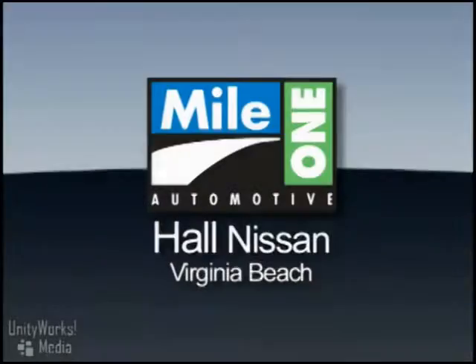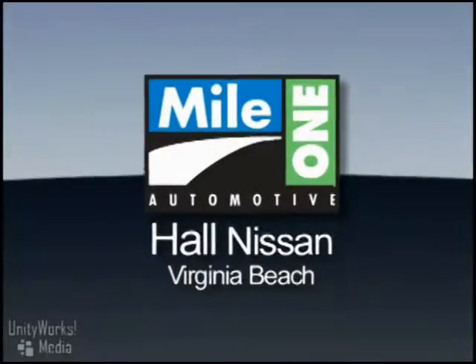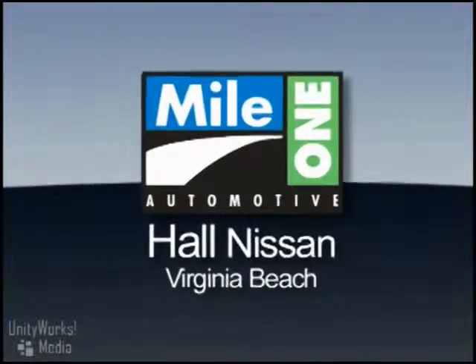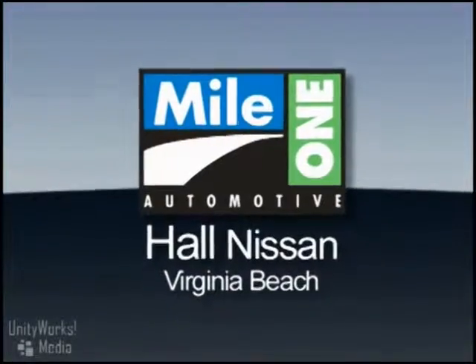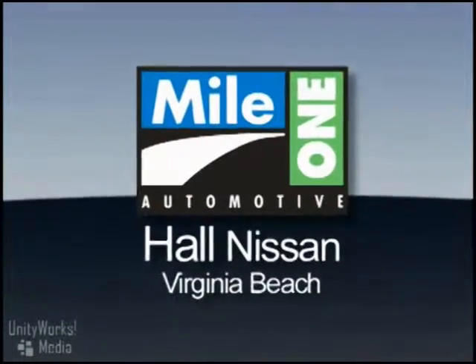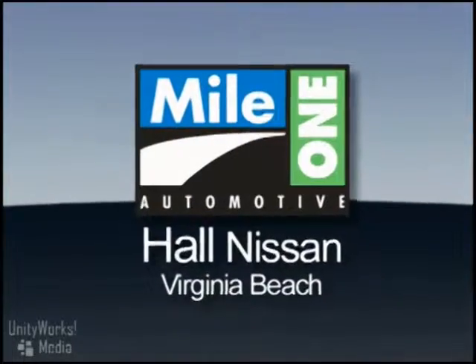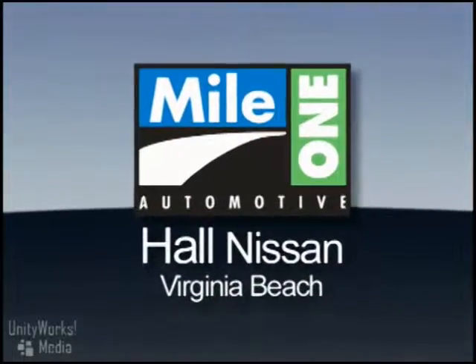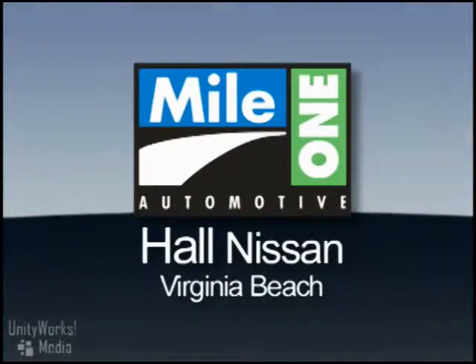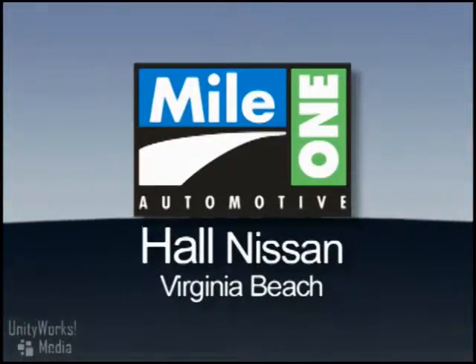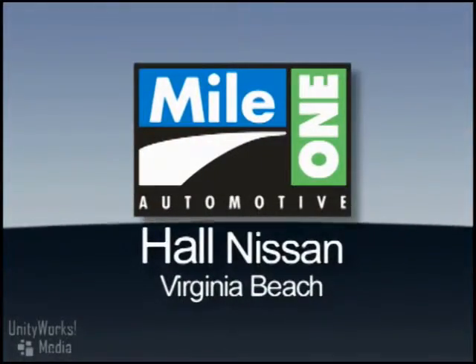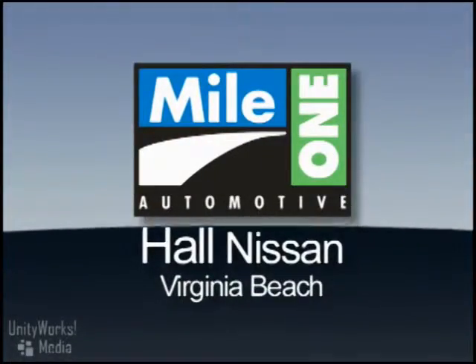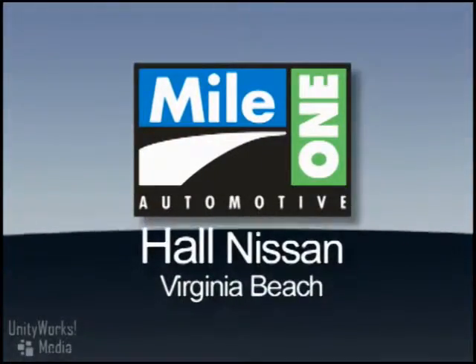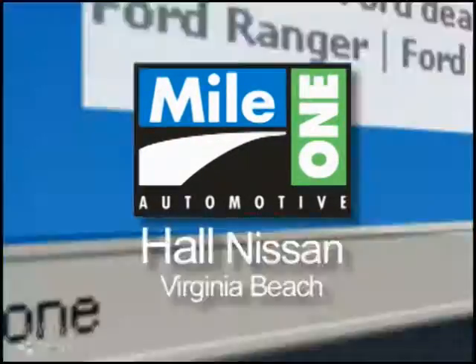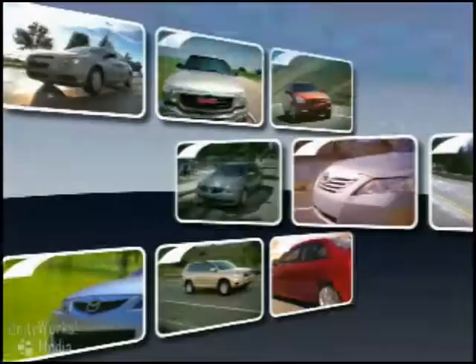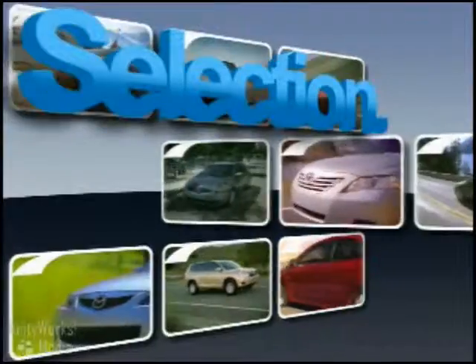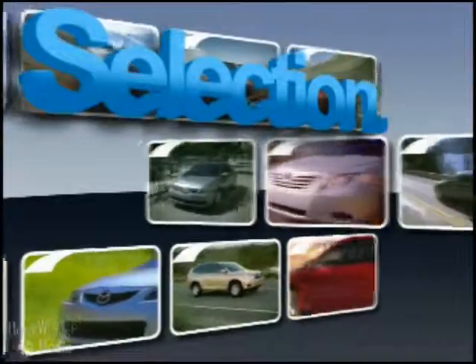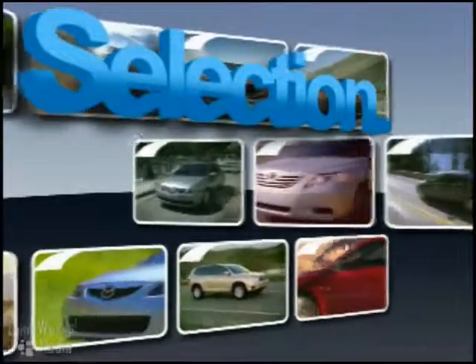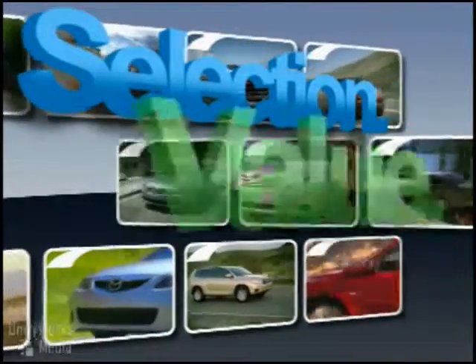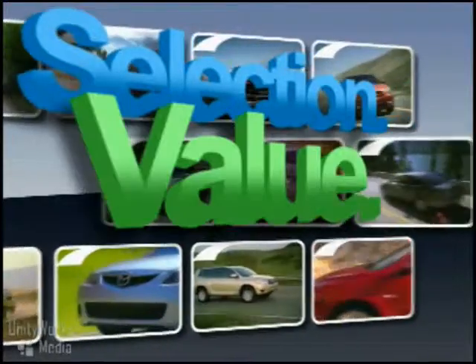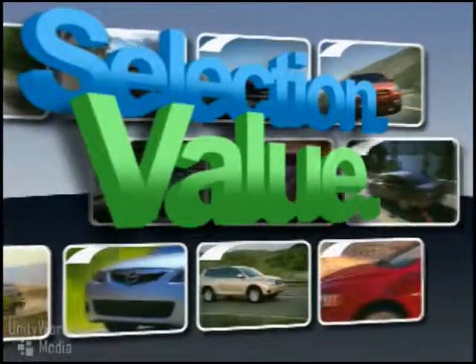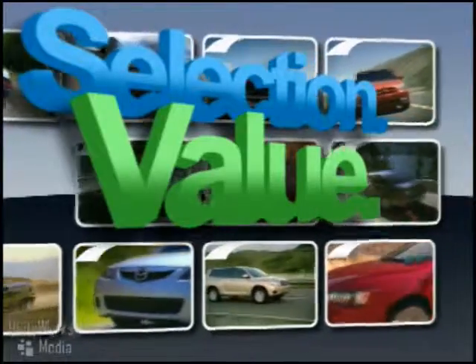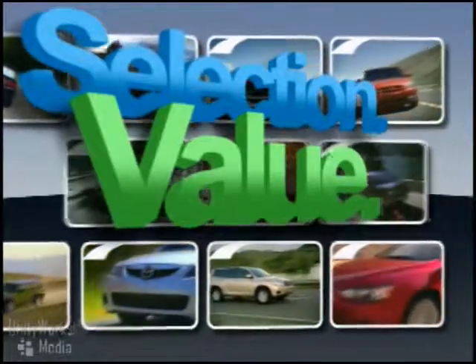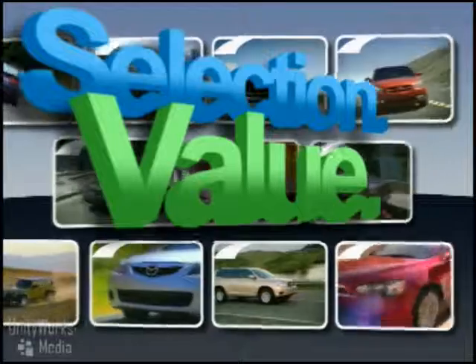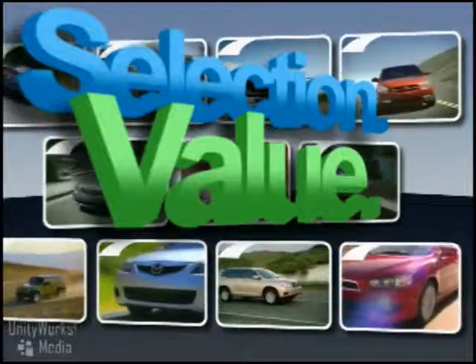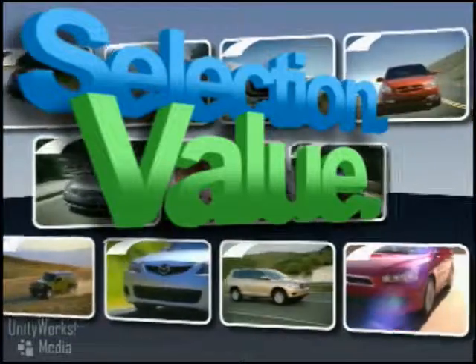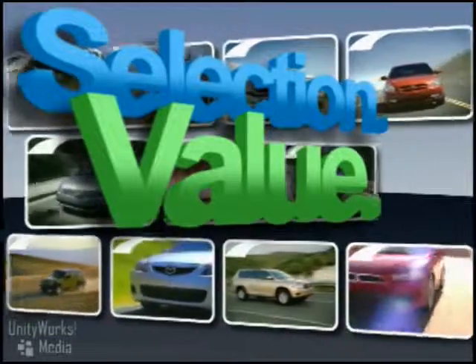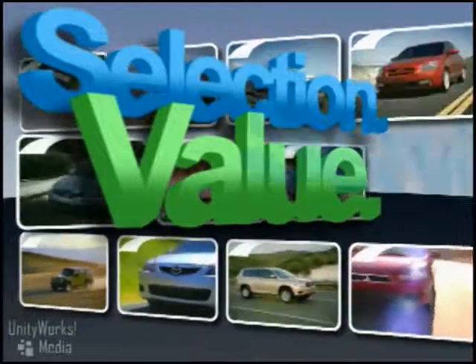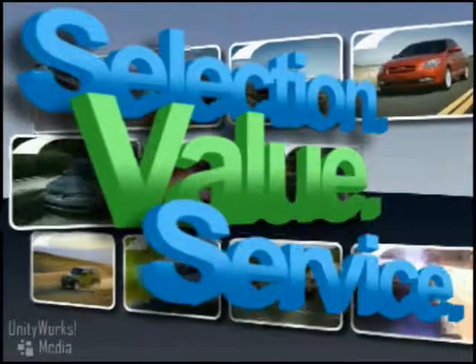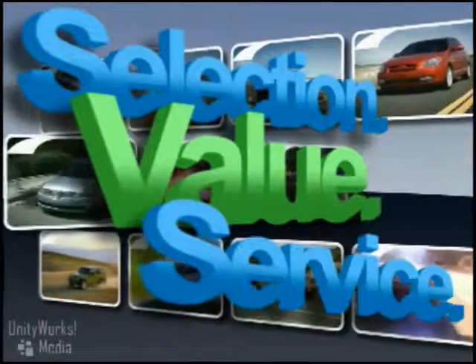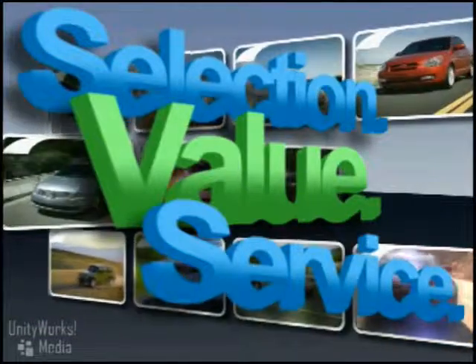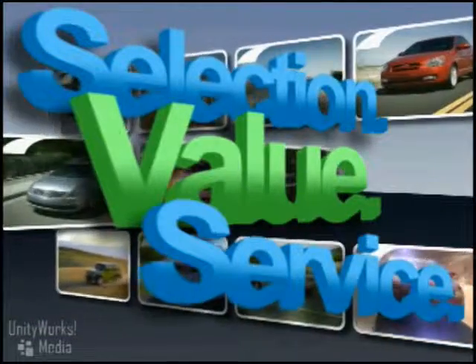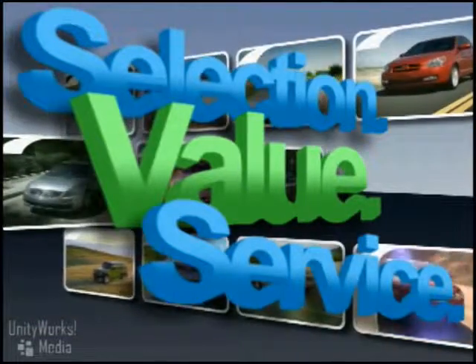At Mile One Hall Nissan in Virginia Beach, you'll find the selection and value you'd expect, and the customer service you deserve.